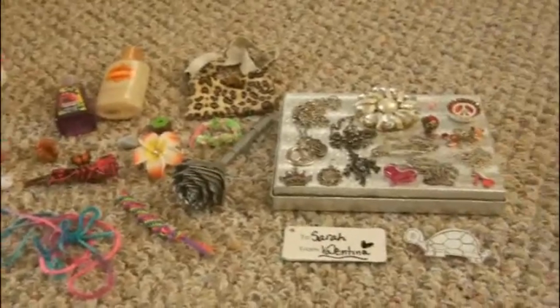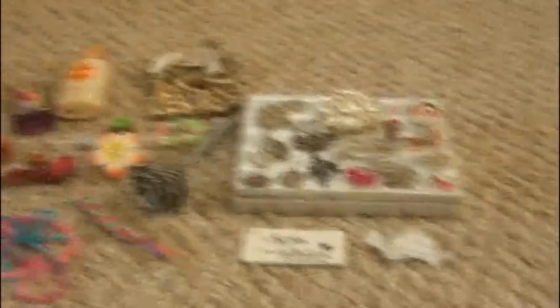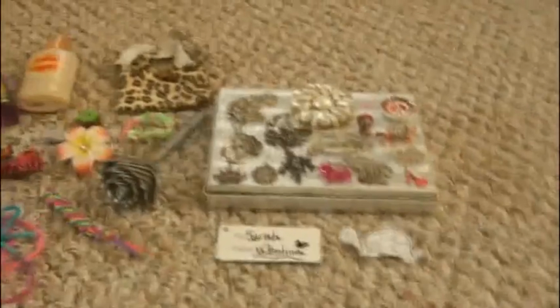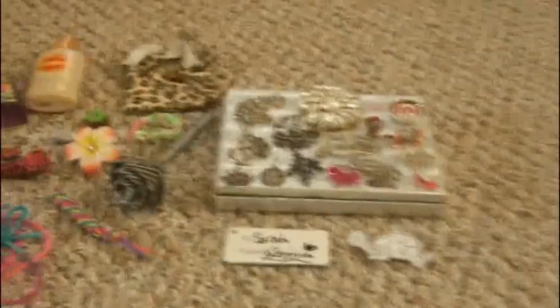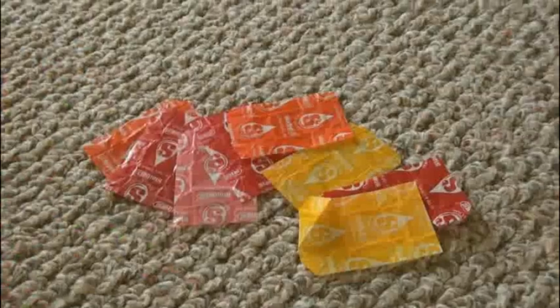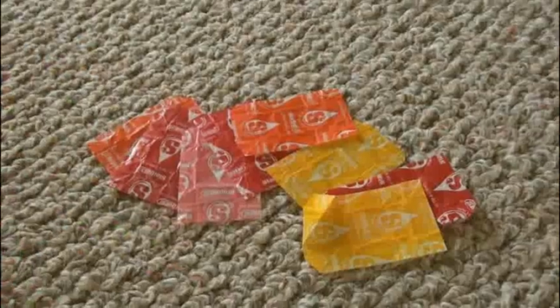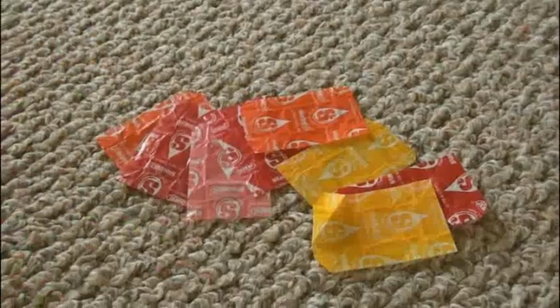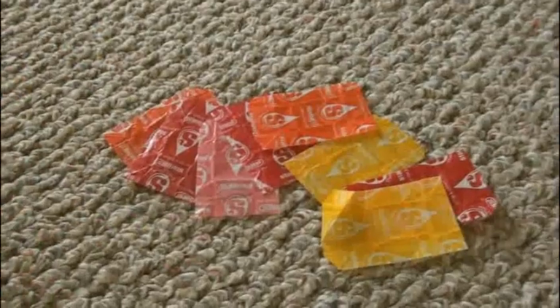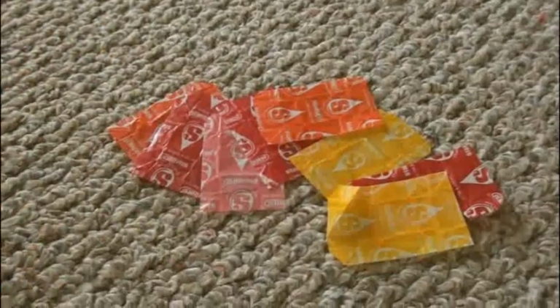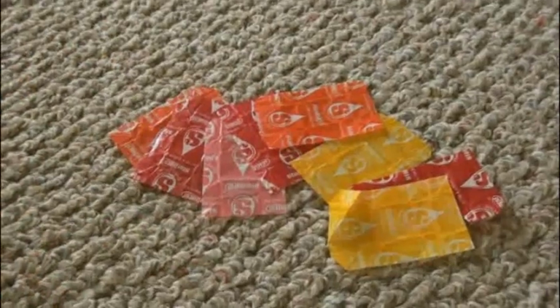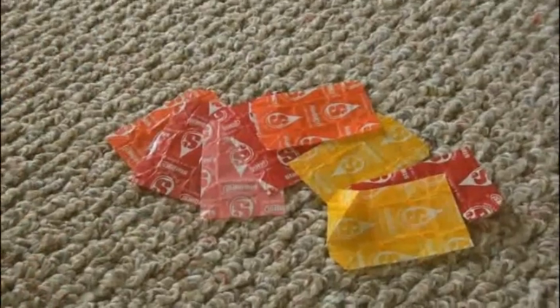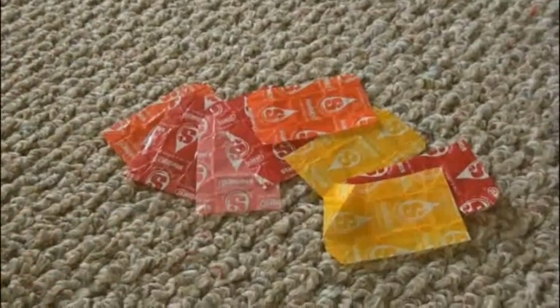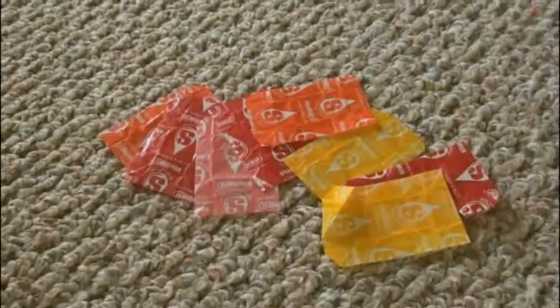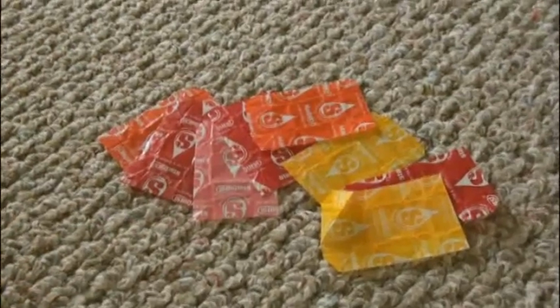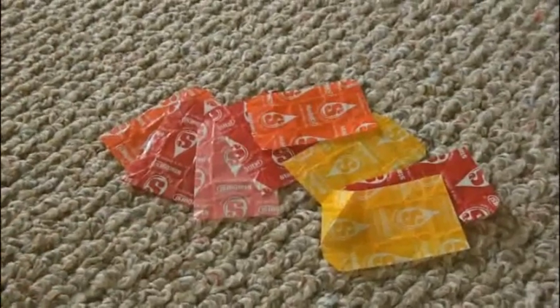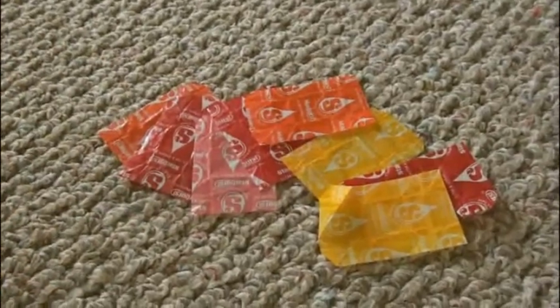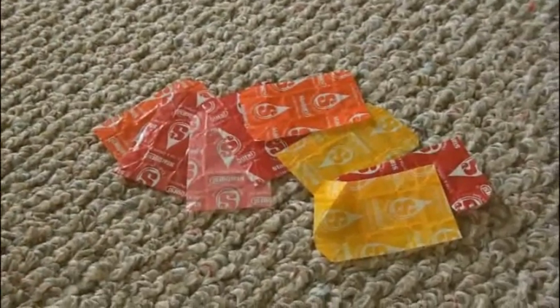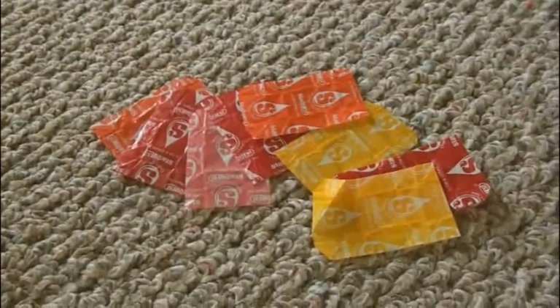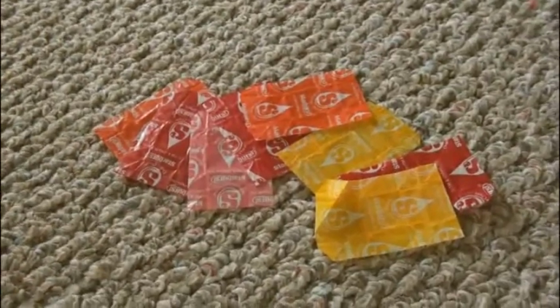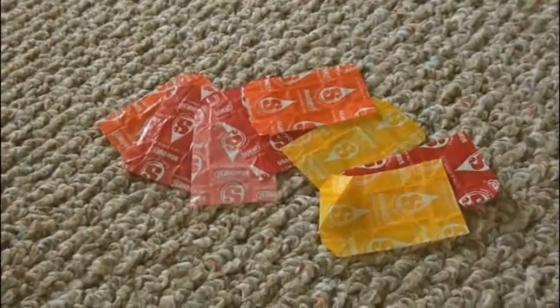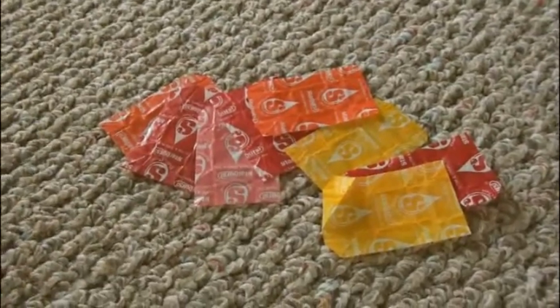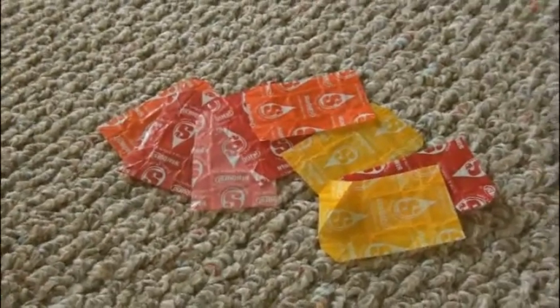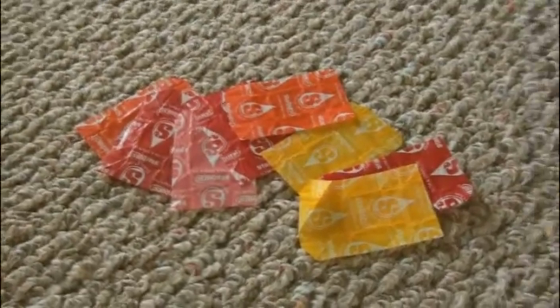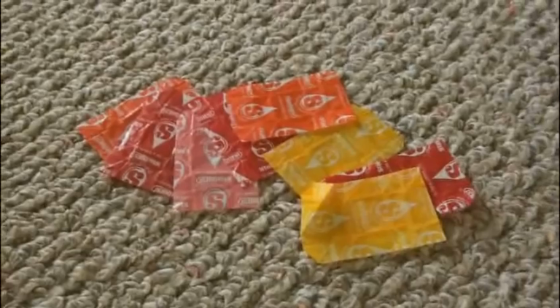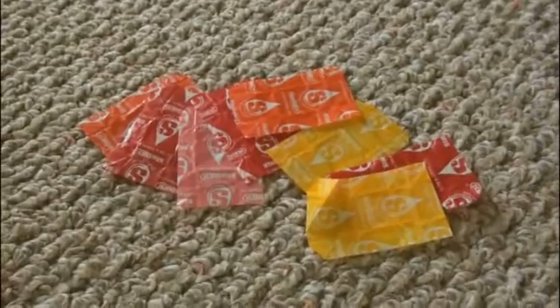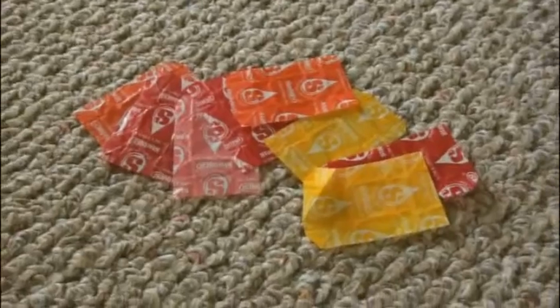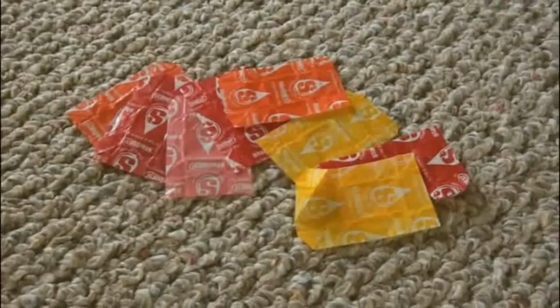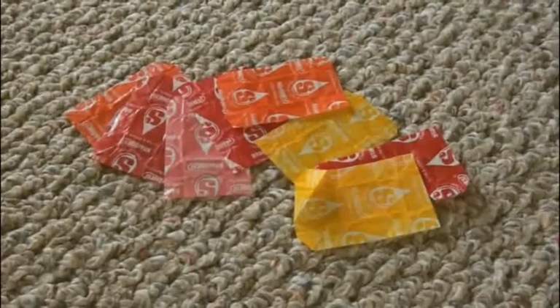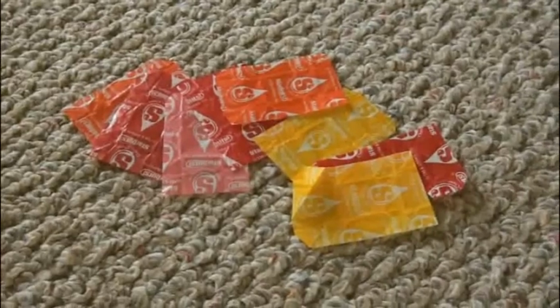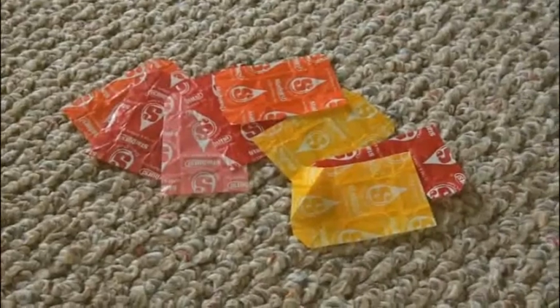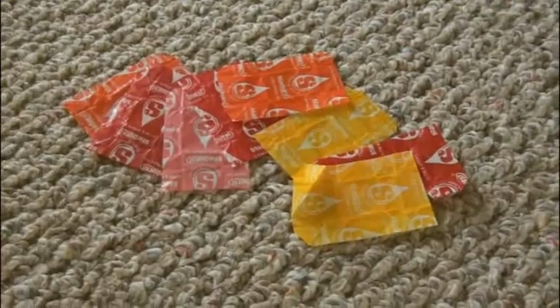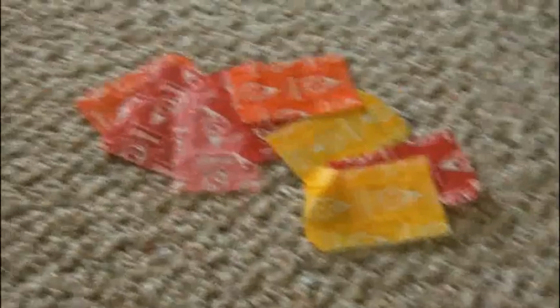Here are some Starburst wrappers from Maddie. Thank you so much for sending them to me.